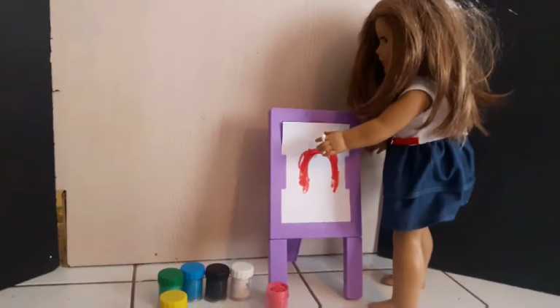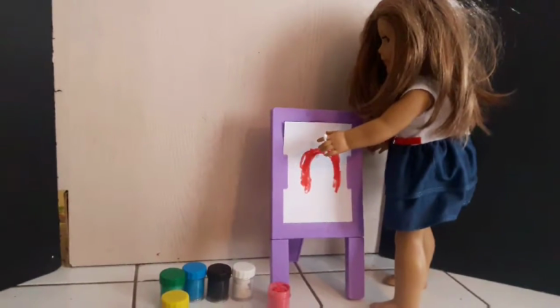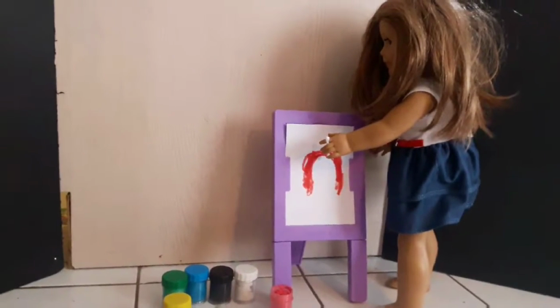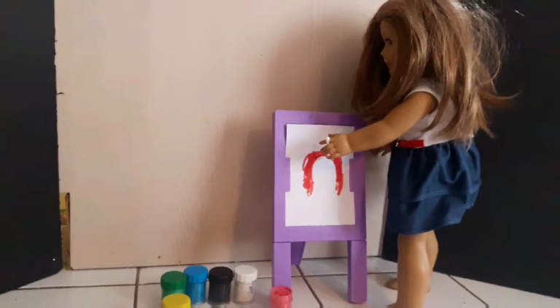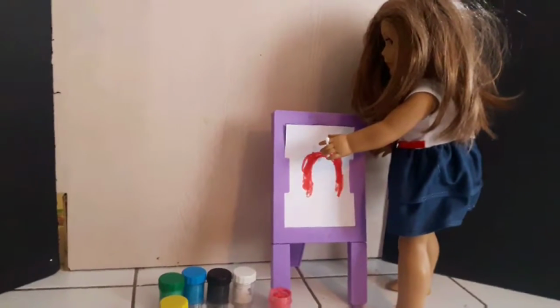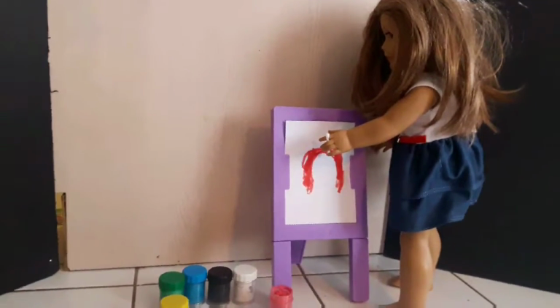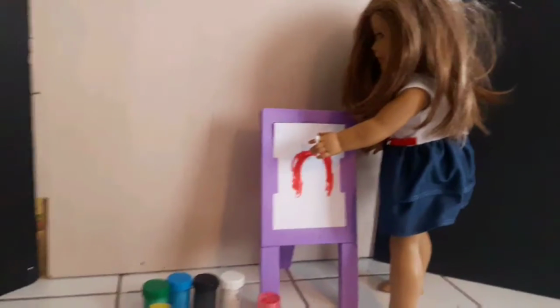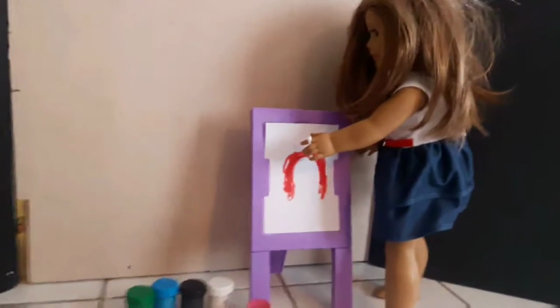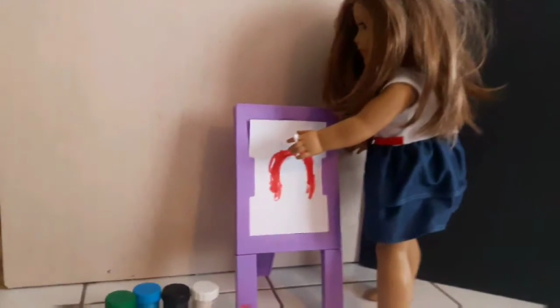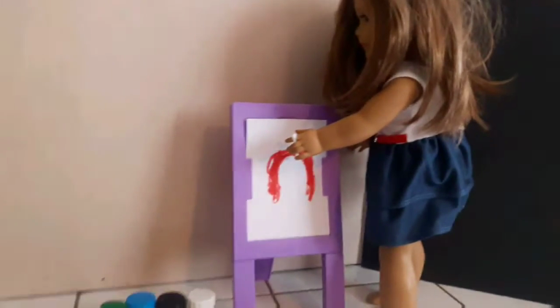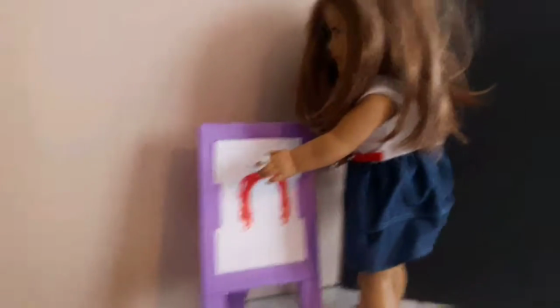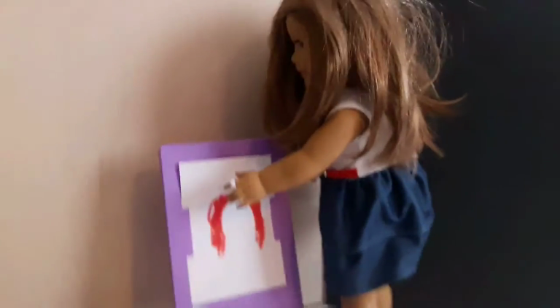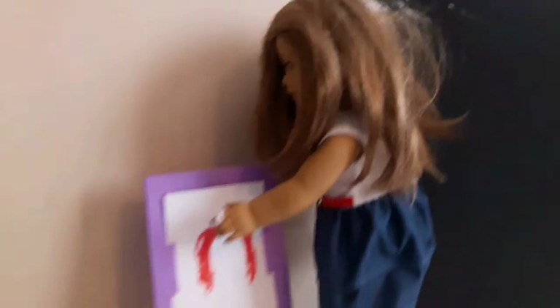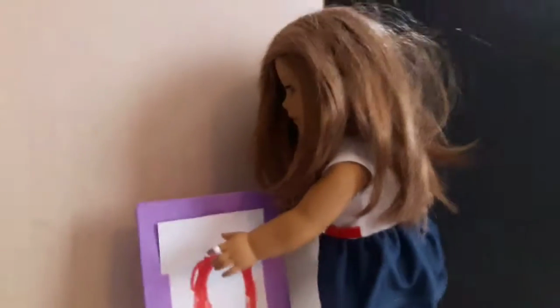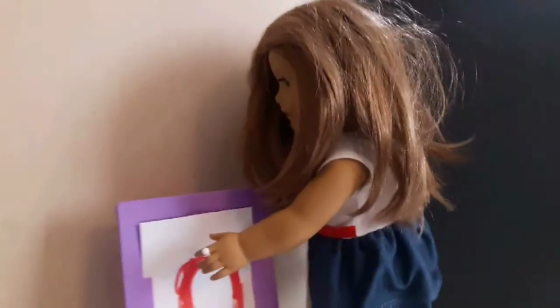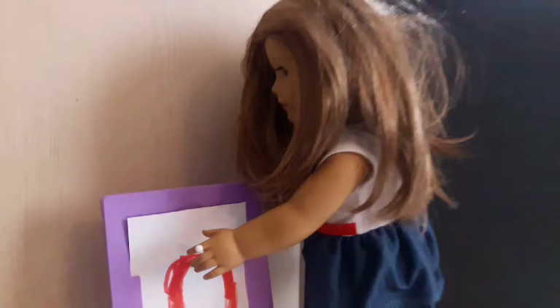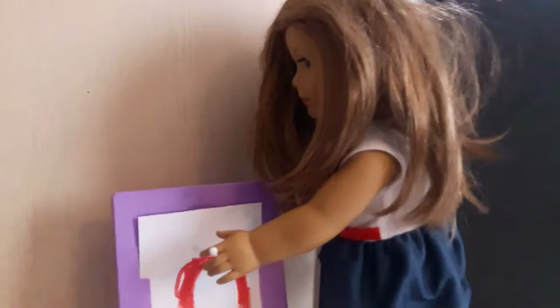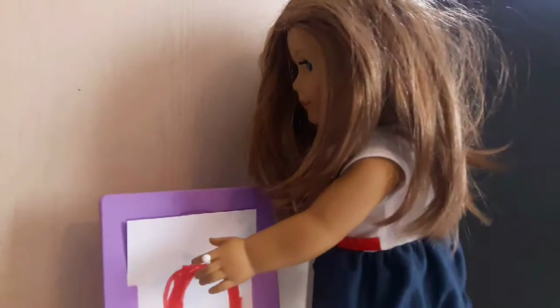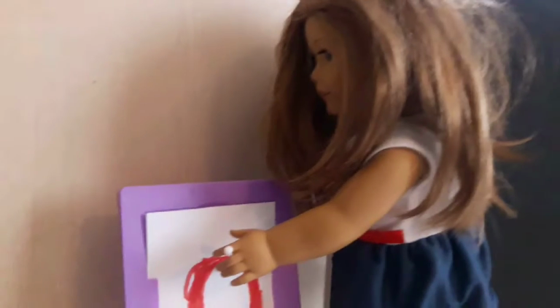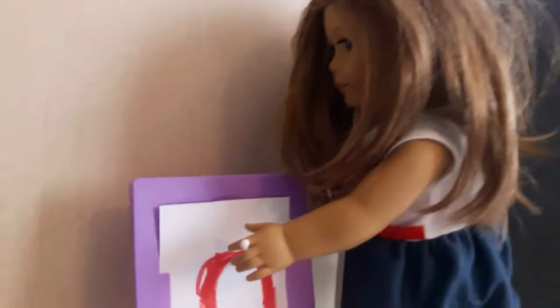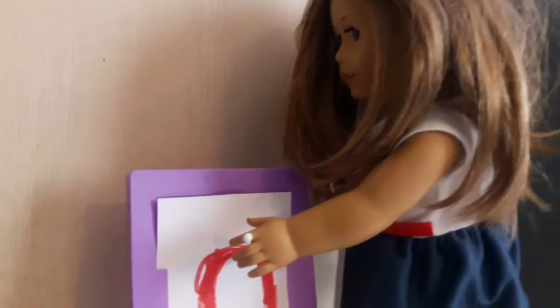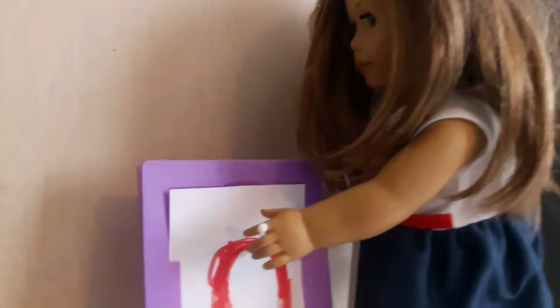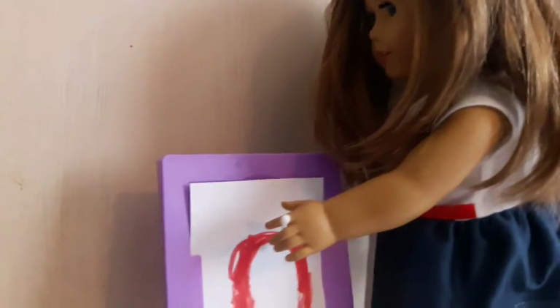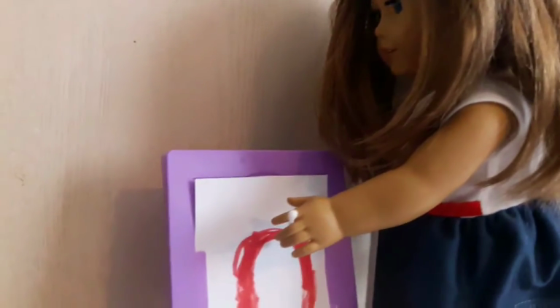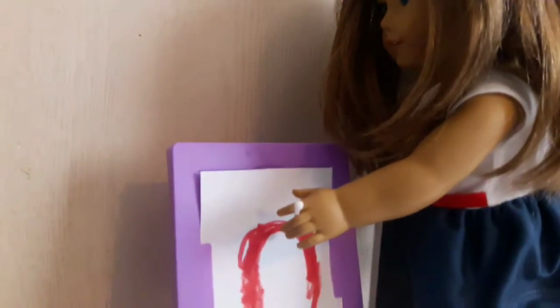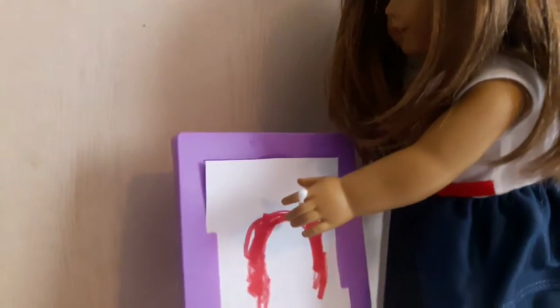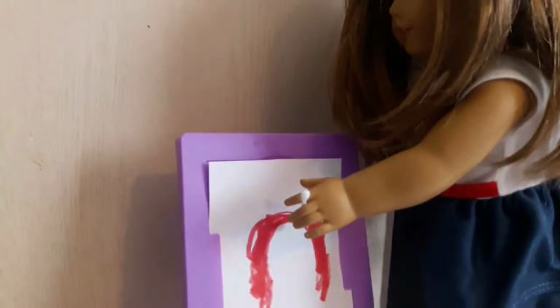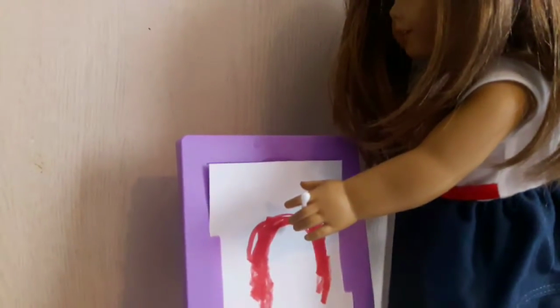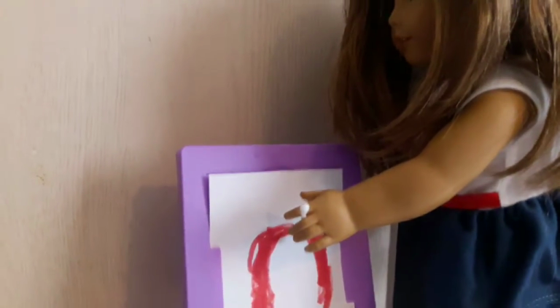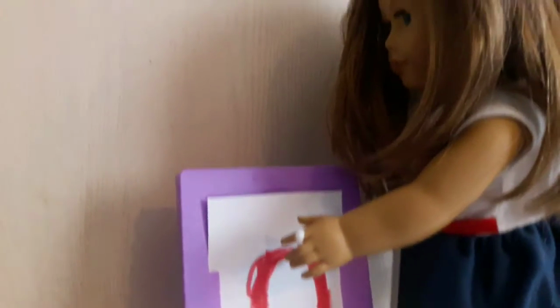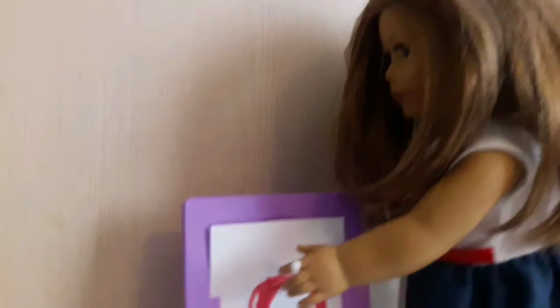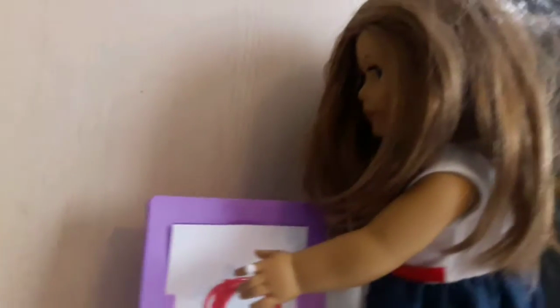I'm having a lot of fun painting the top of my rainbow red. And I love red — it's my favorite color.